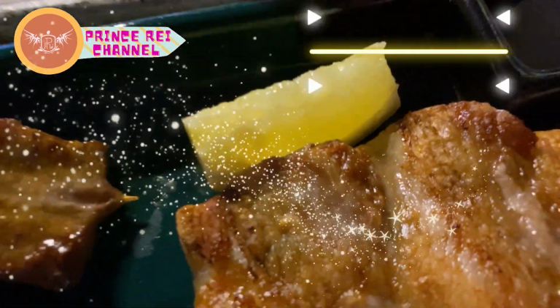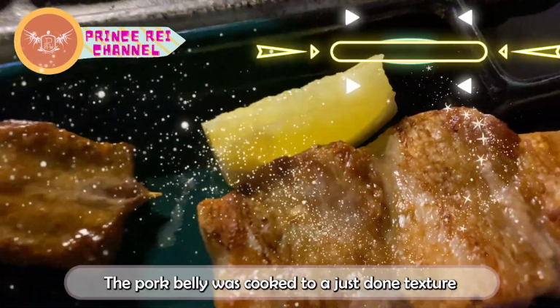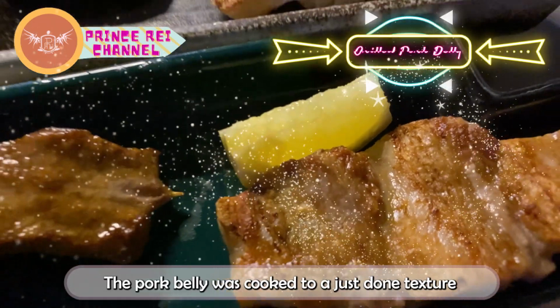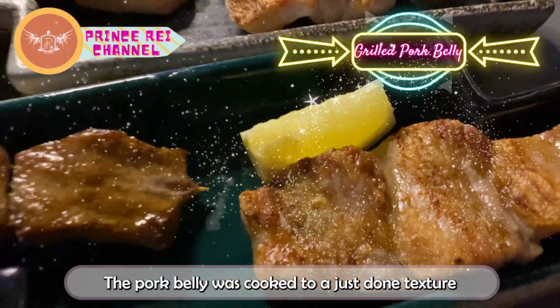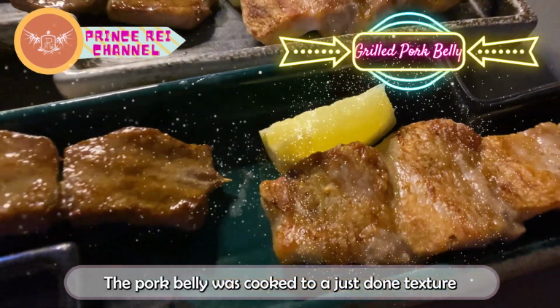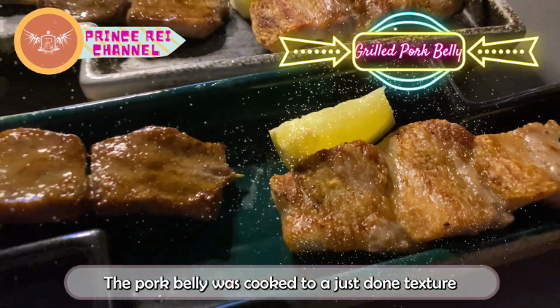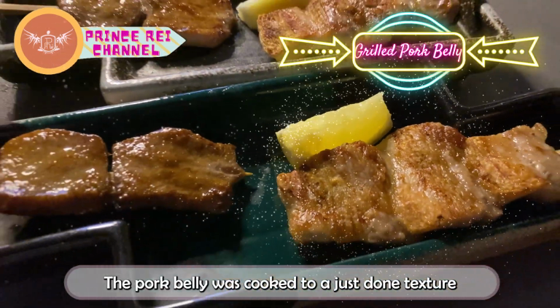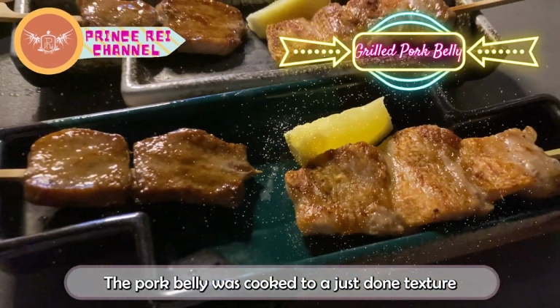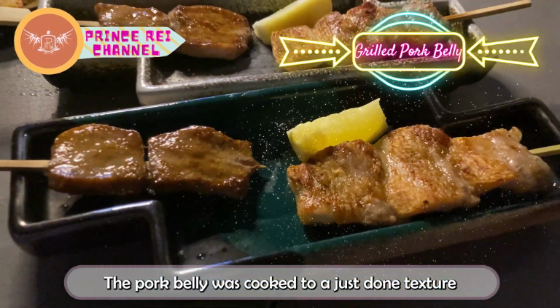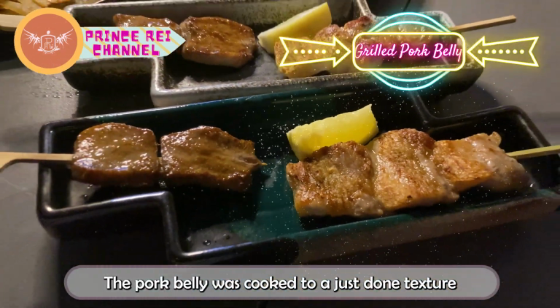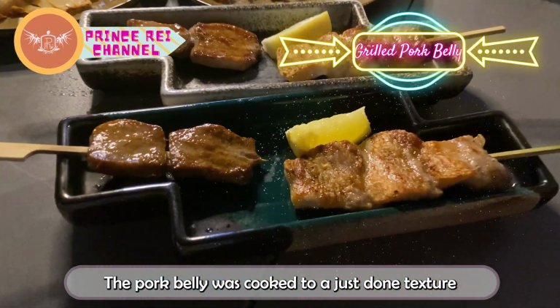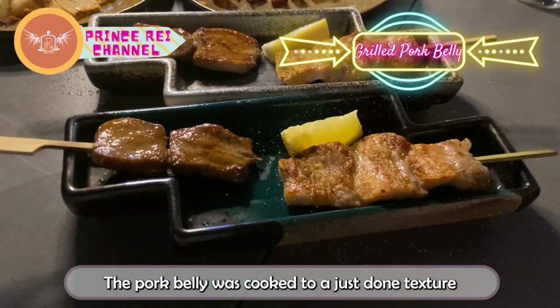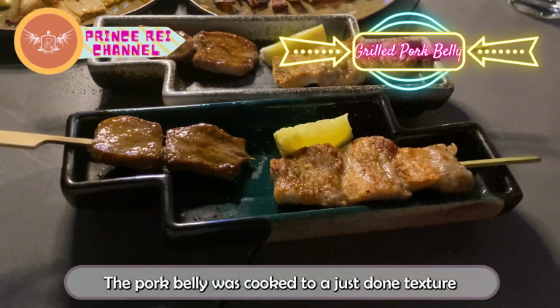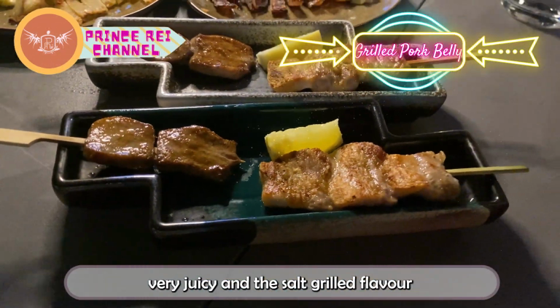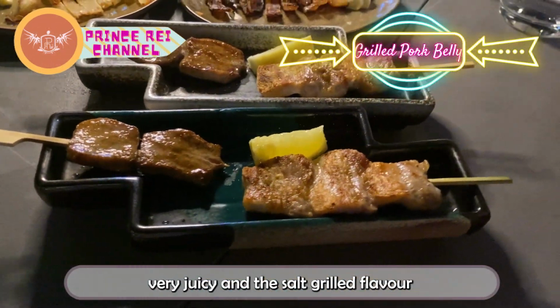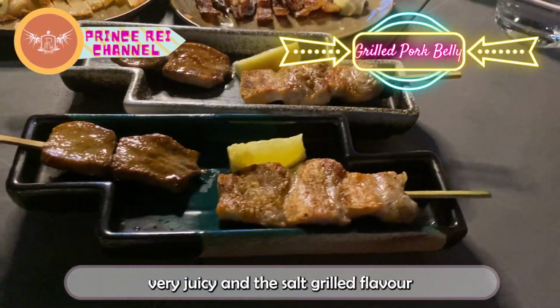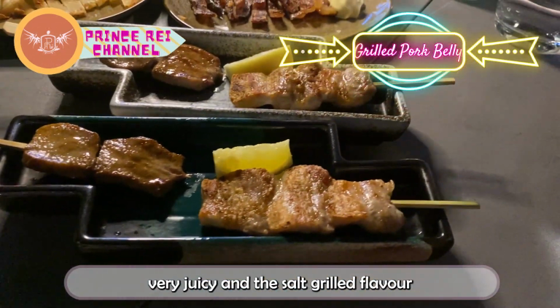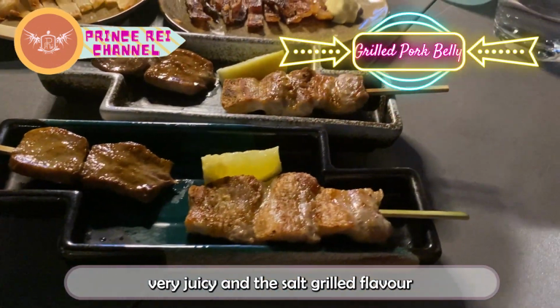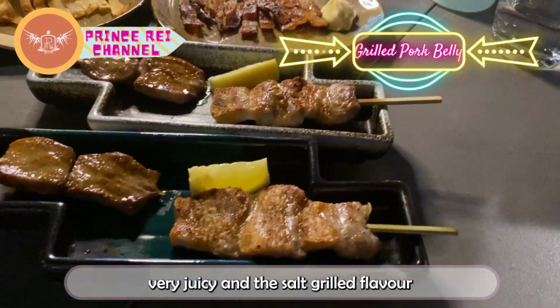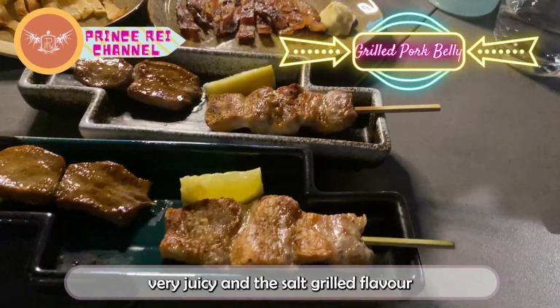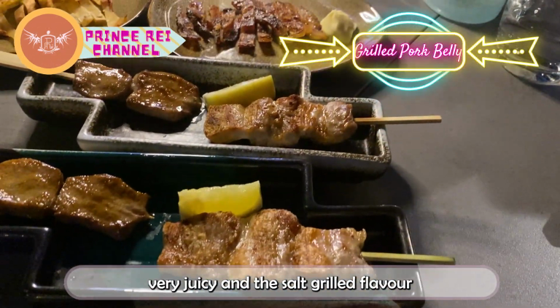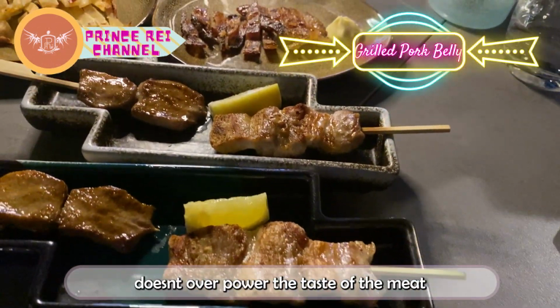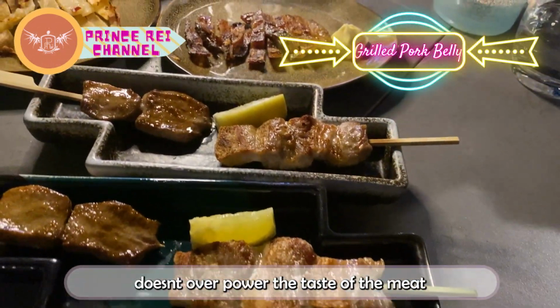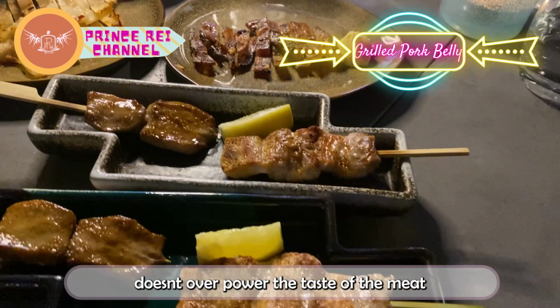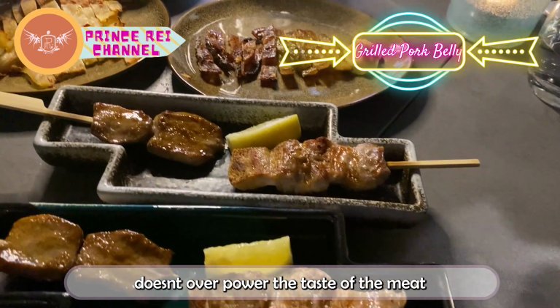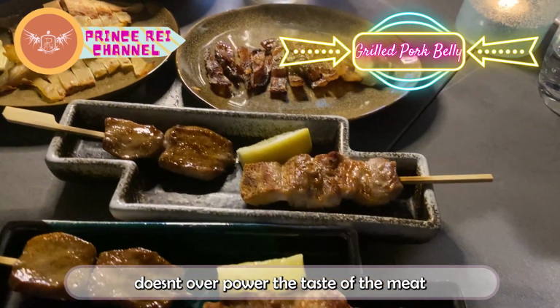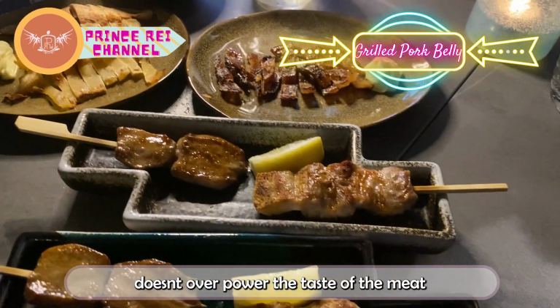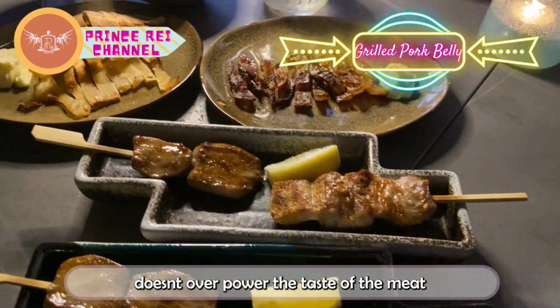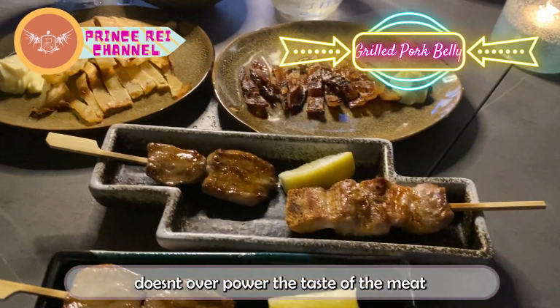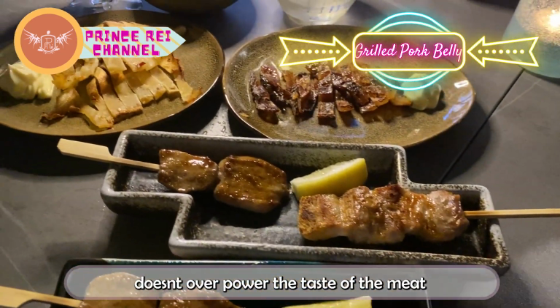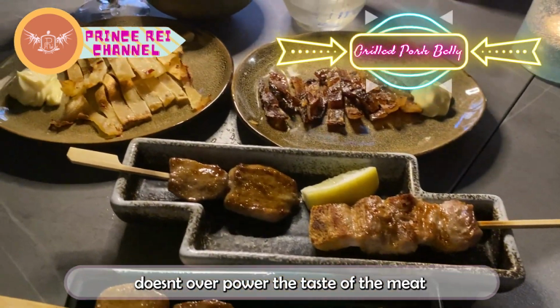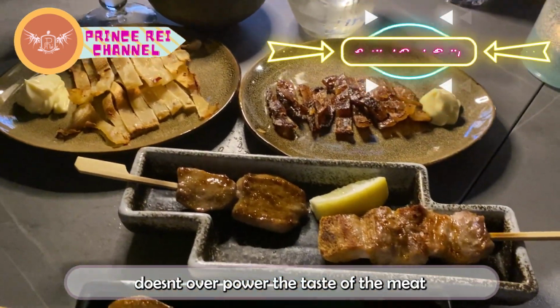The pork belly was cooked to a just-done texture — very juicy — and the salt grill flavor doesn't overpower the texture of the meat at all.